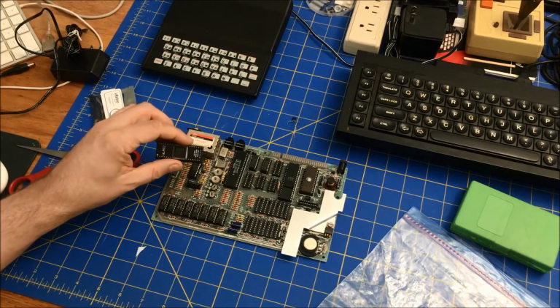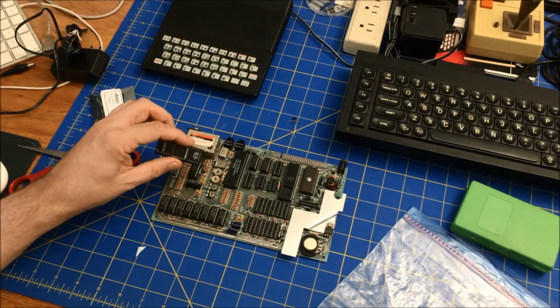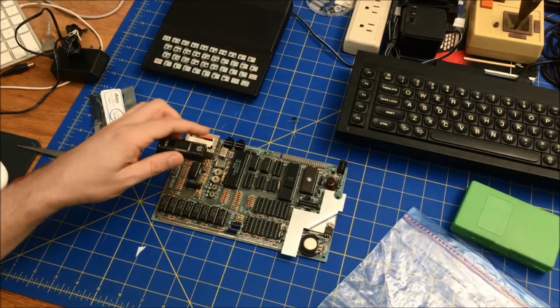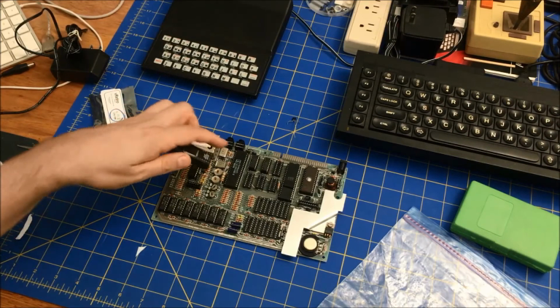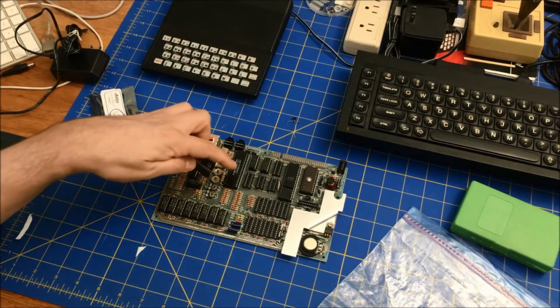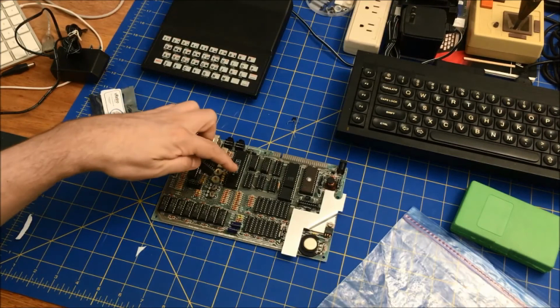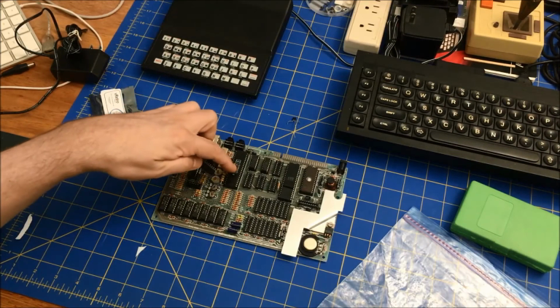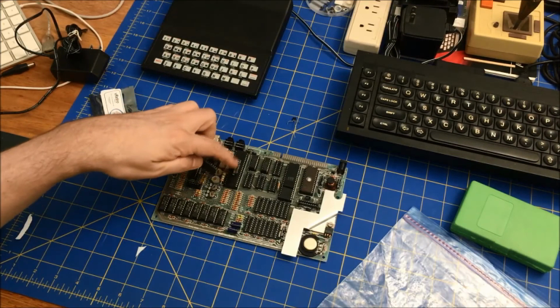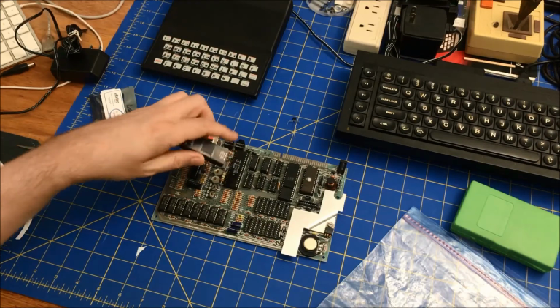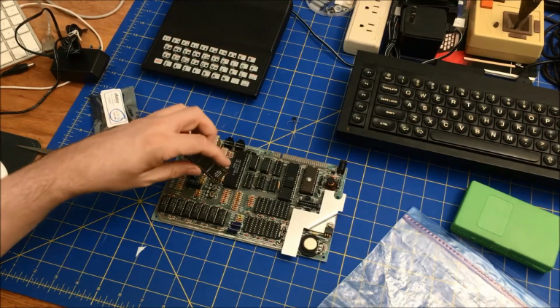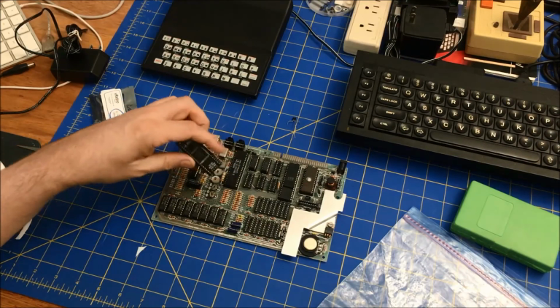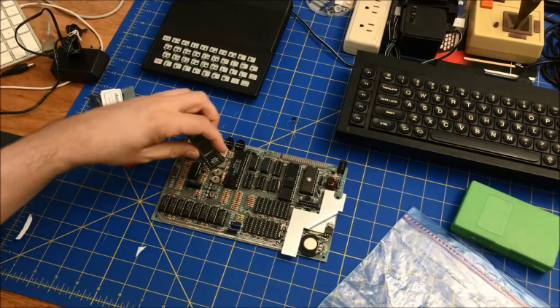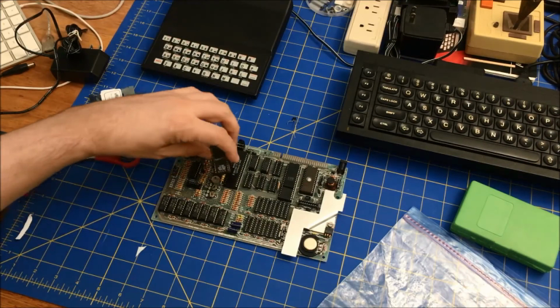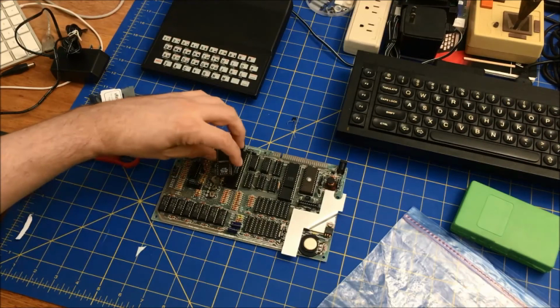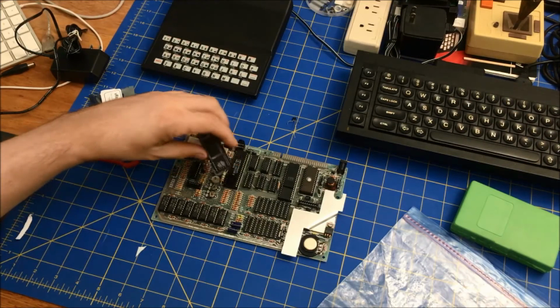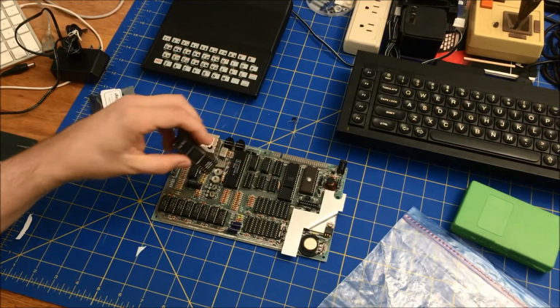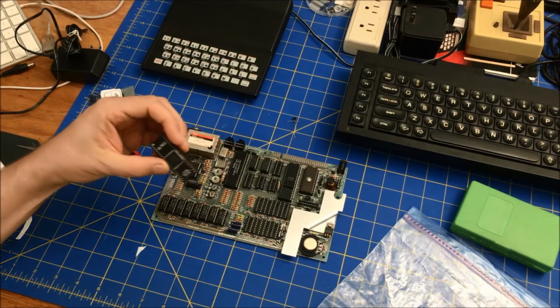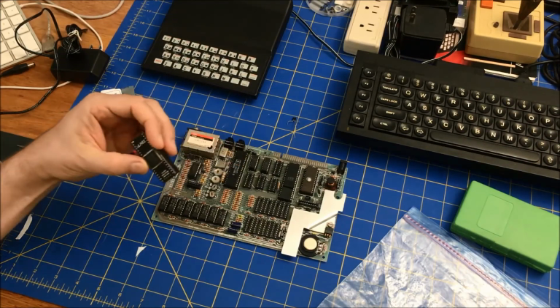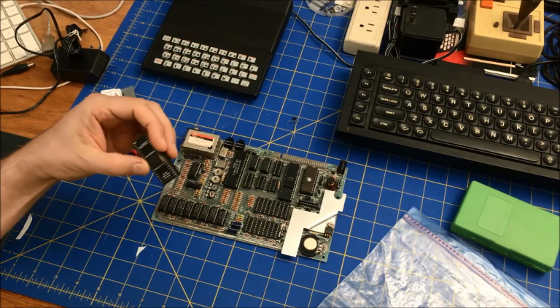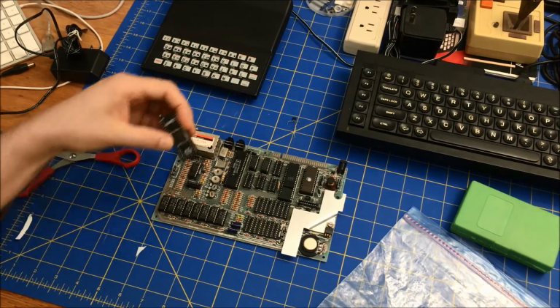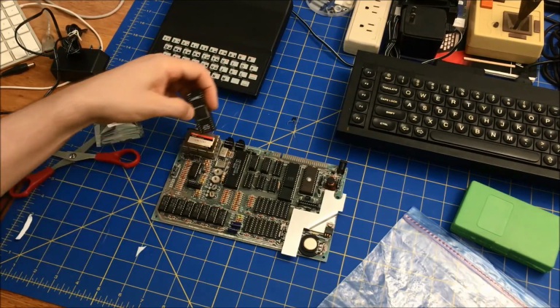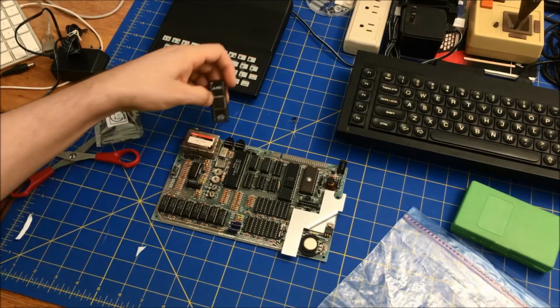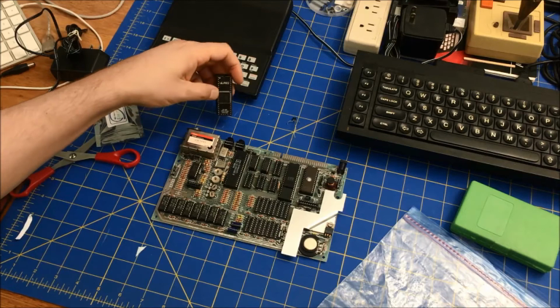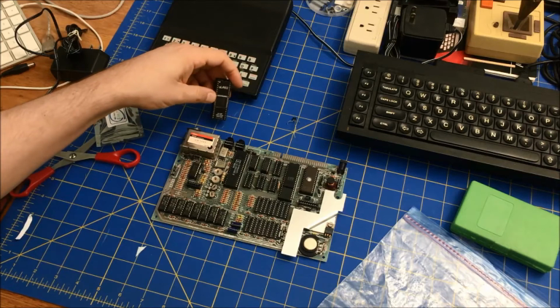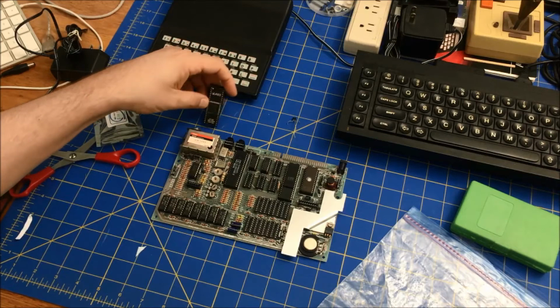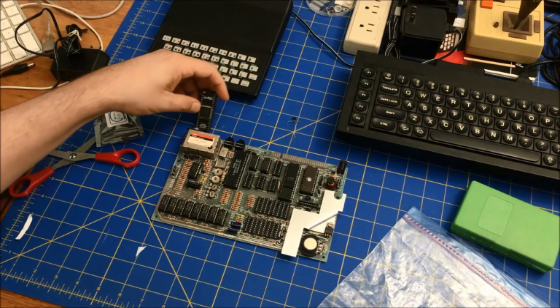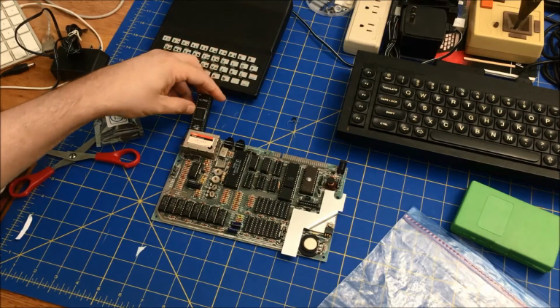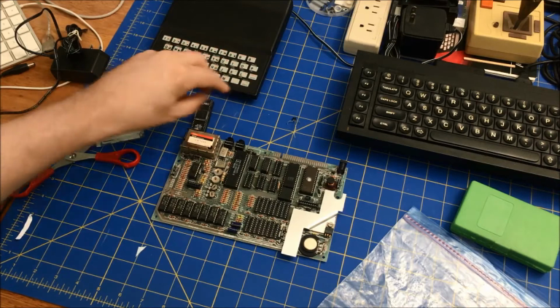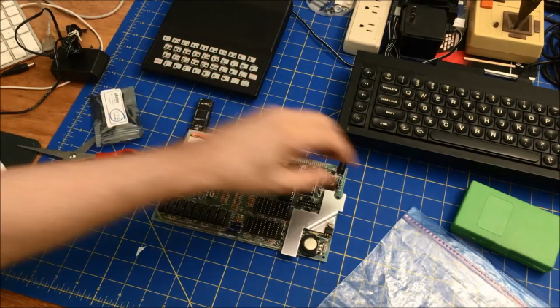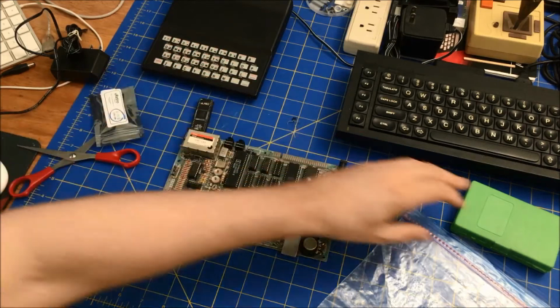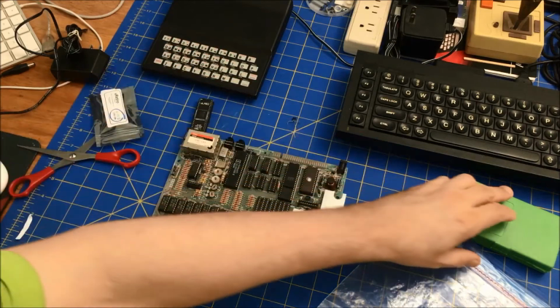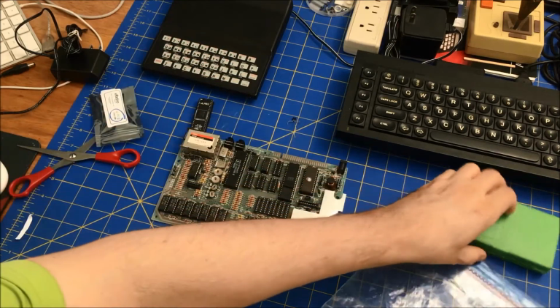The first thing is to remove this chip and put this one in here. The notch is off, so let me do that.